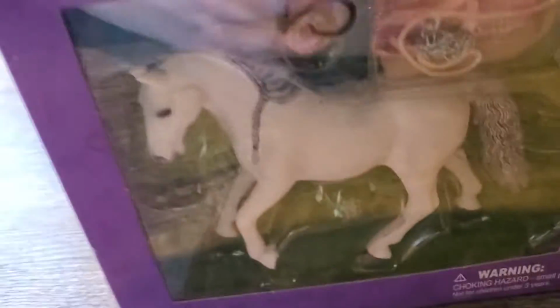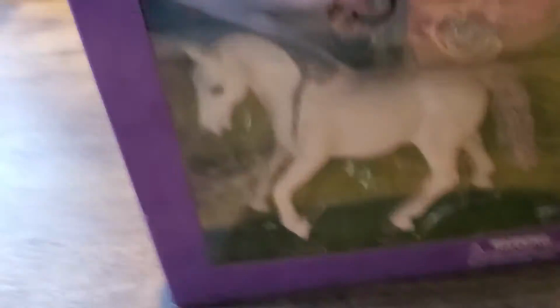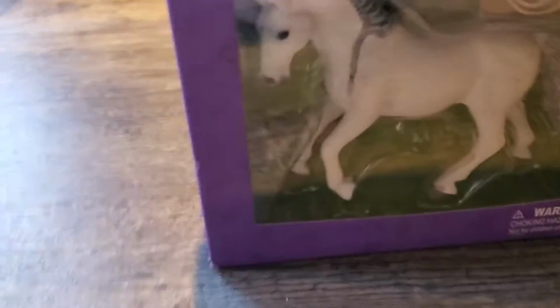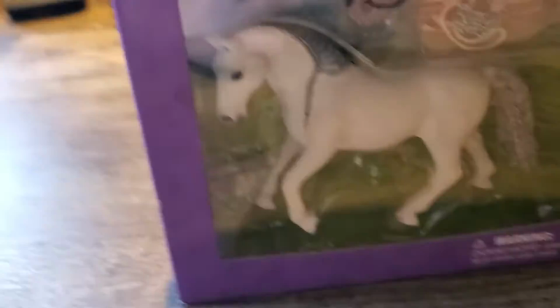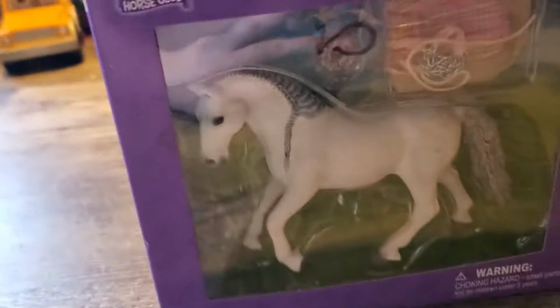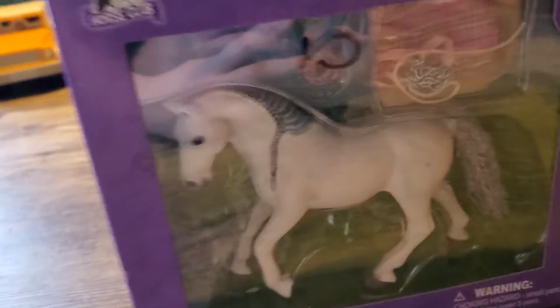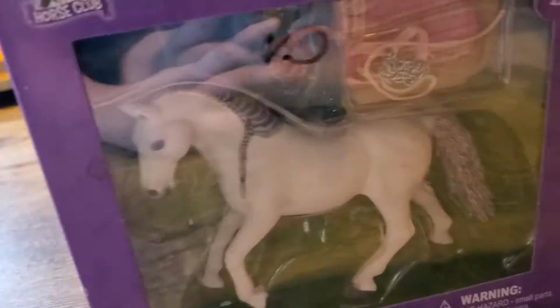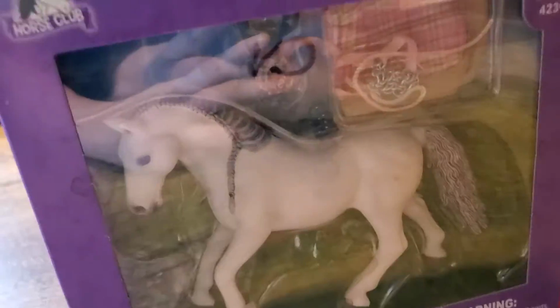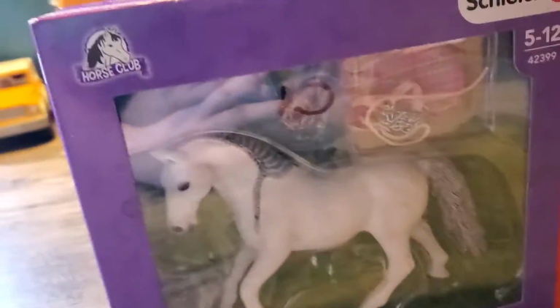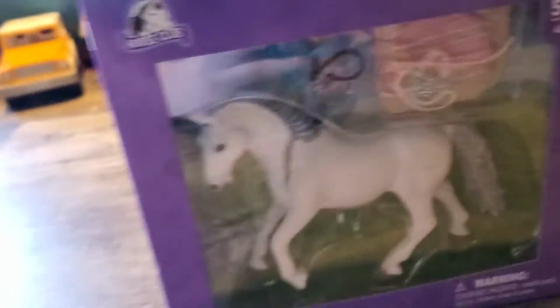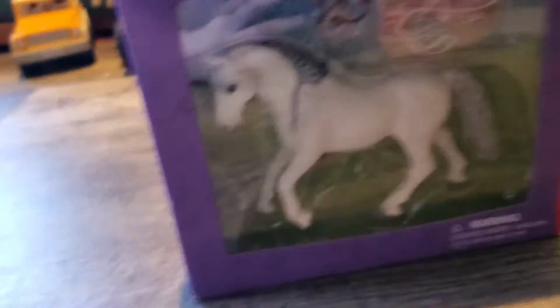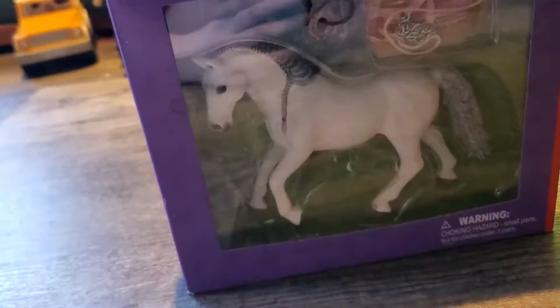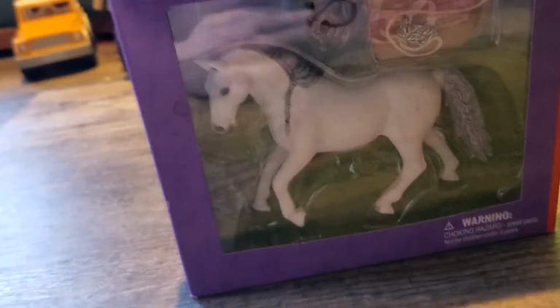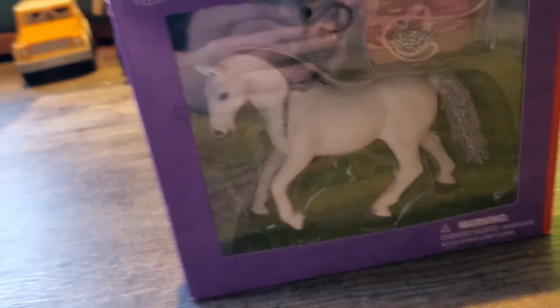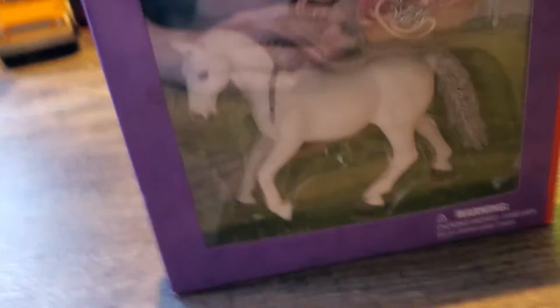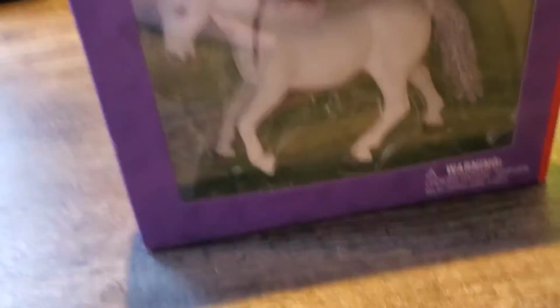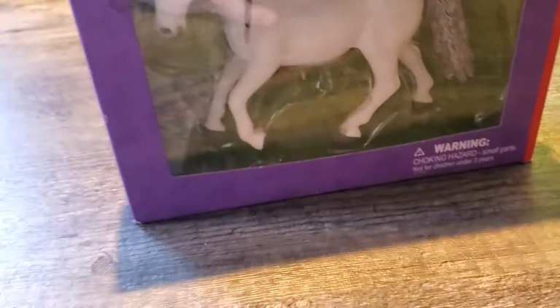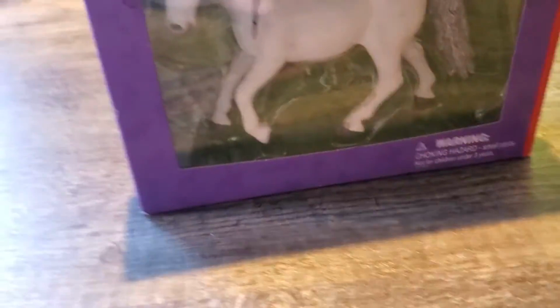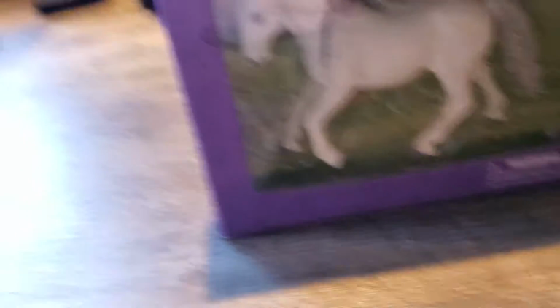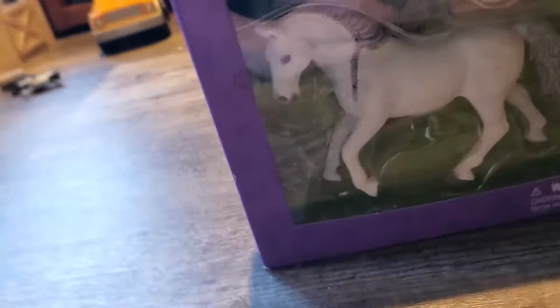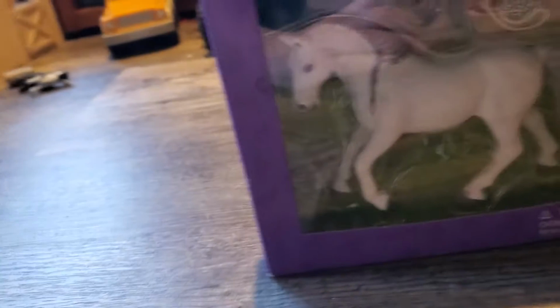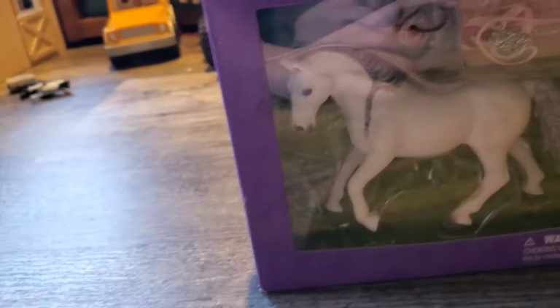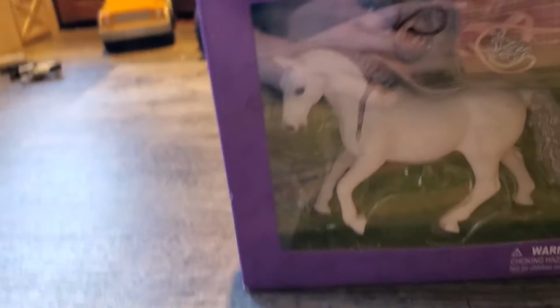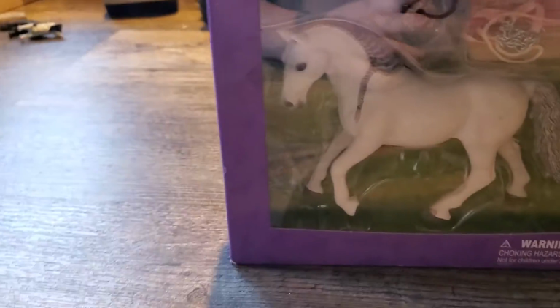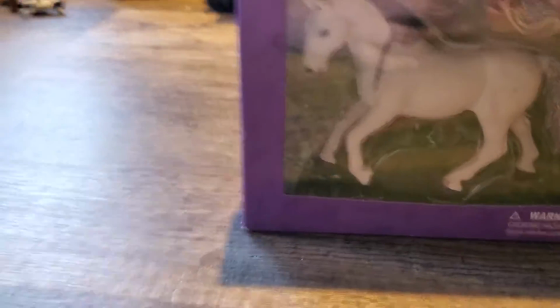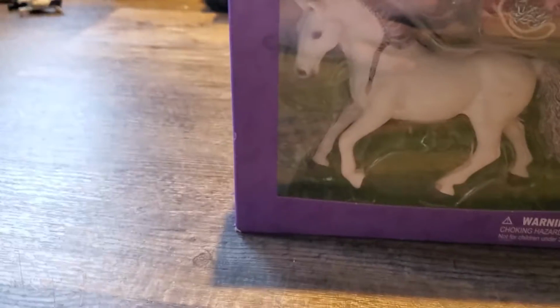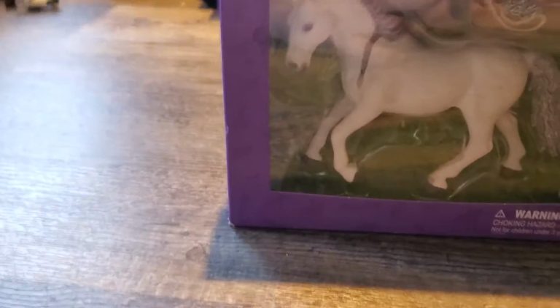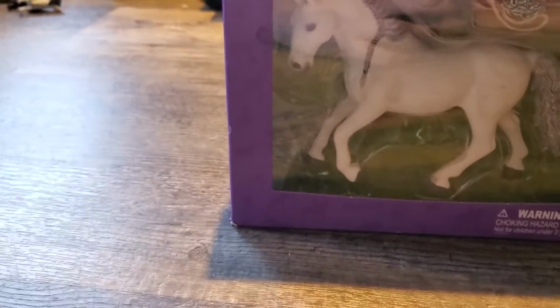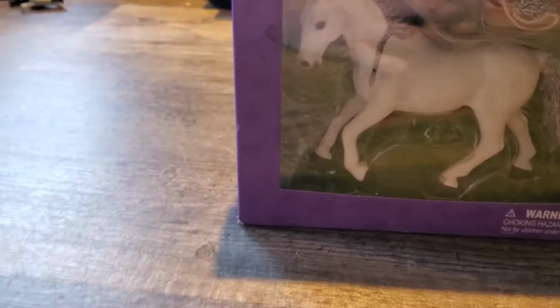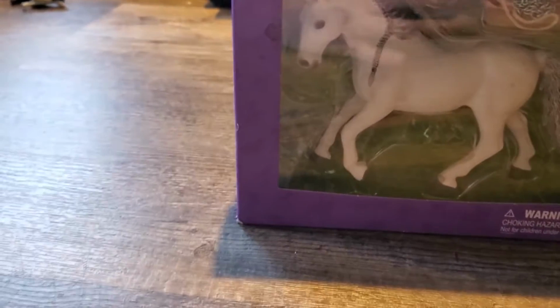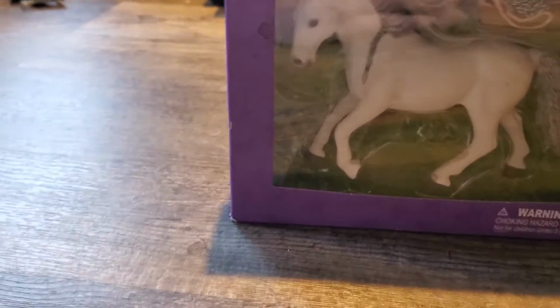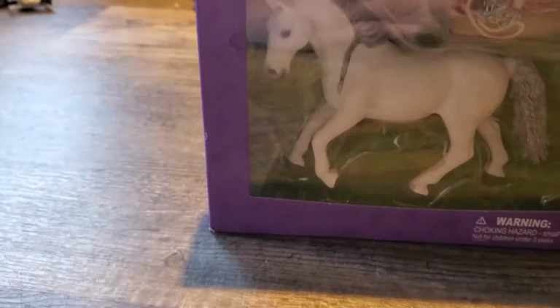I'm going to get this out of the package real quick and then do the rest on camera. I'll be right back.